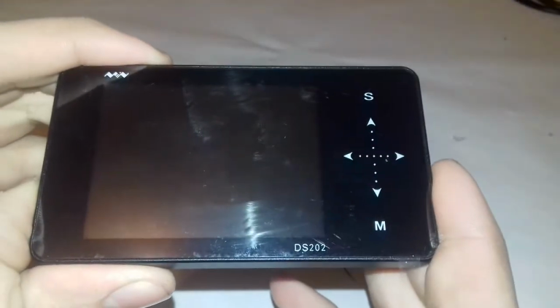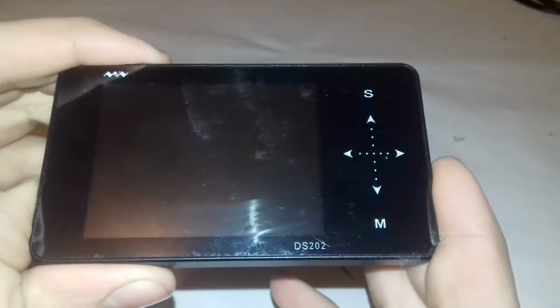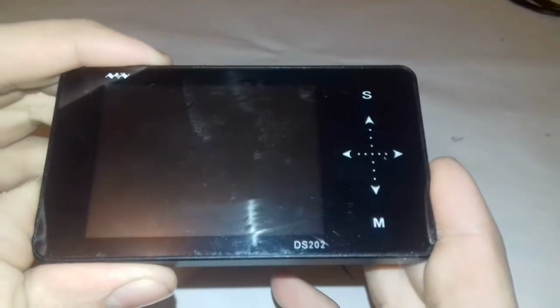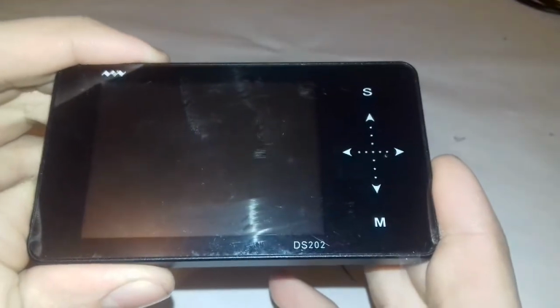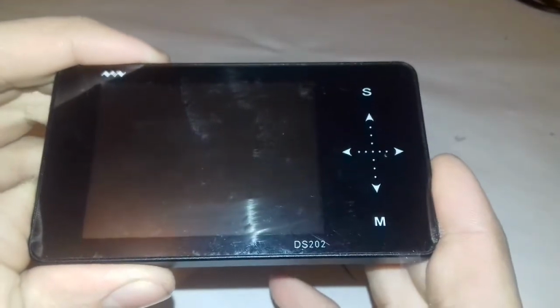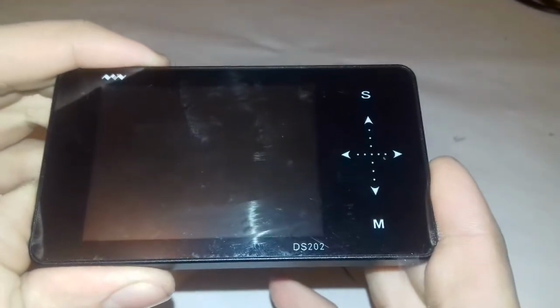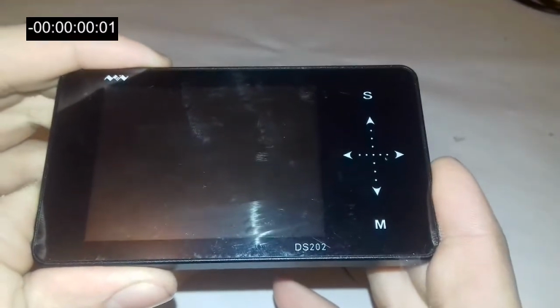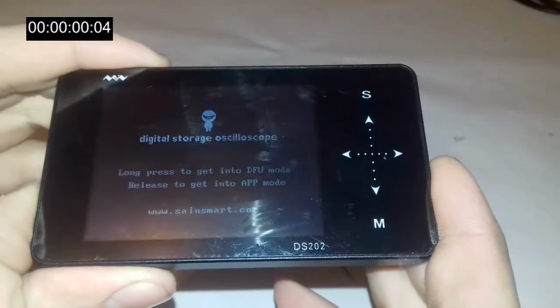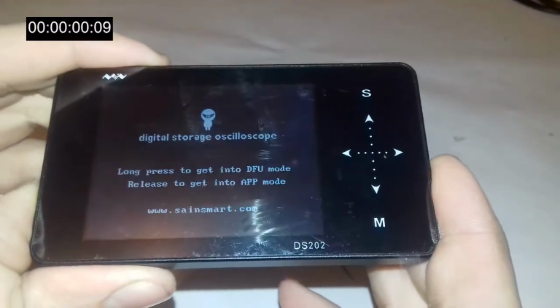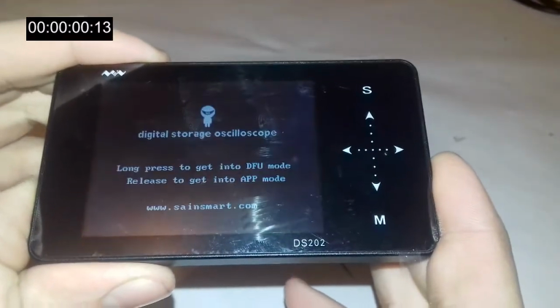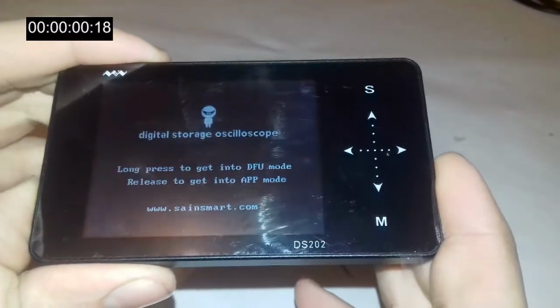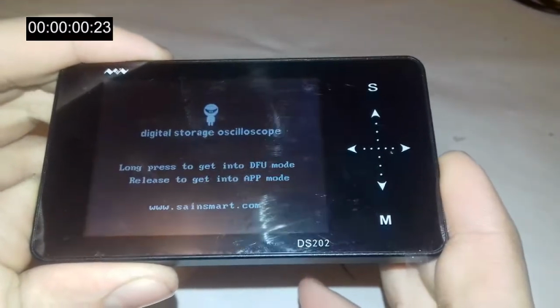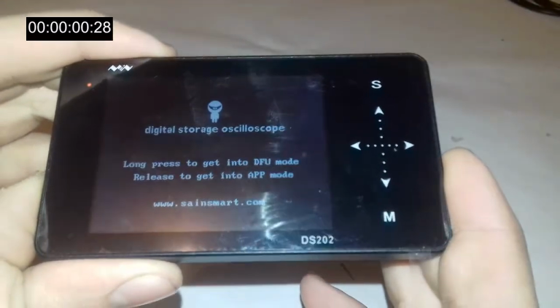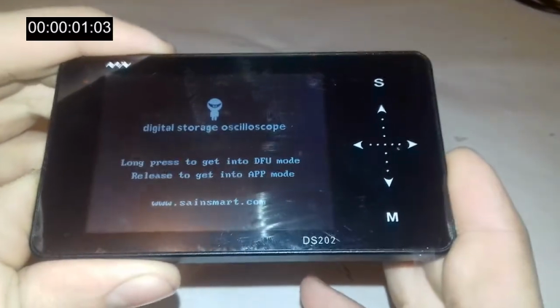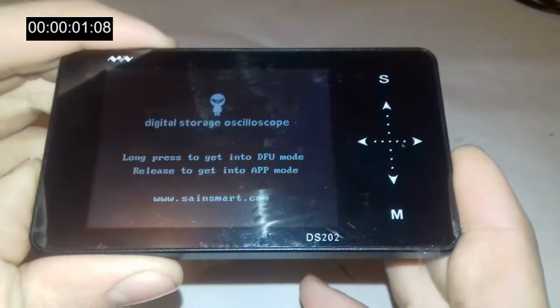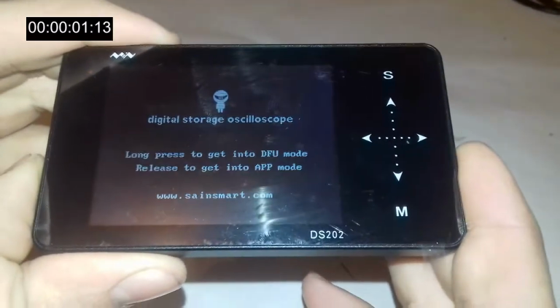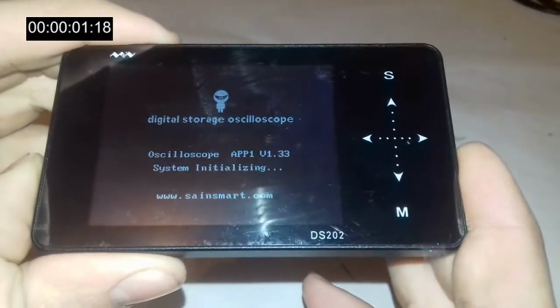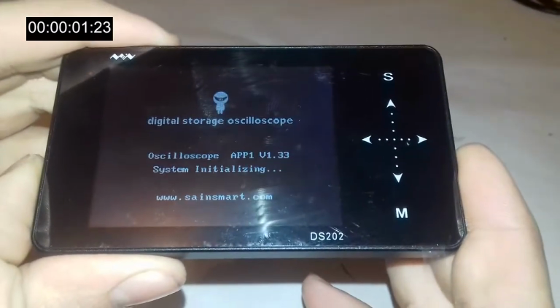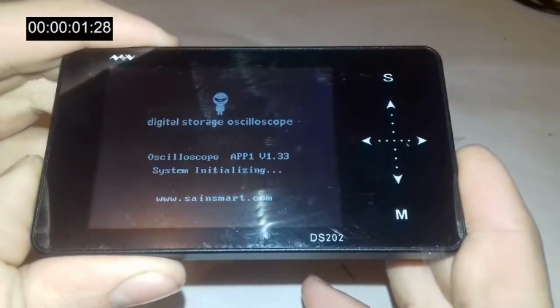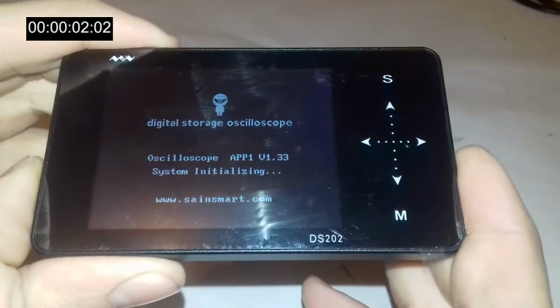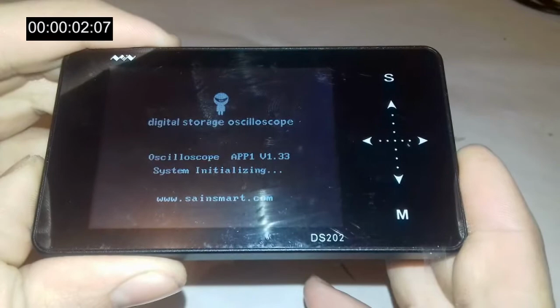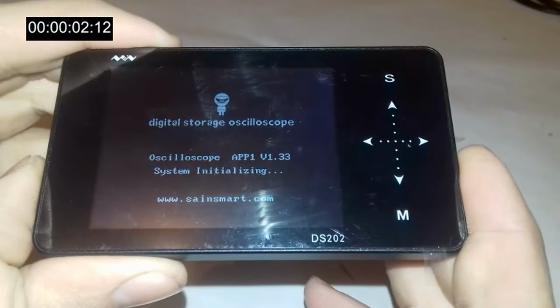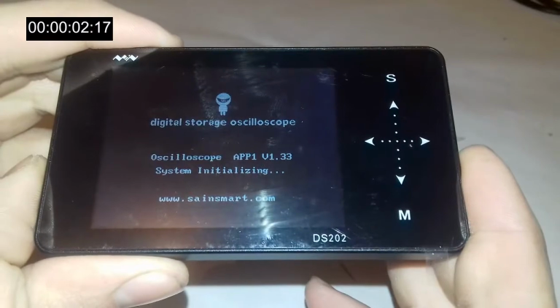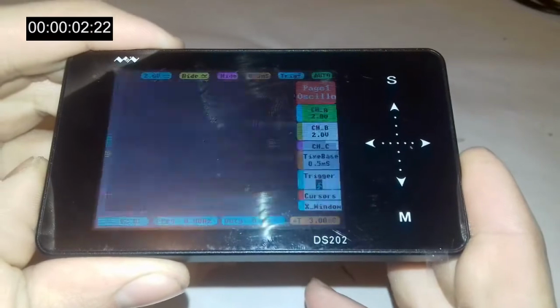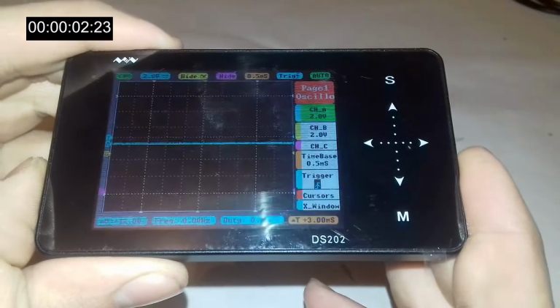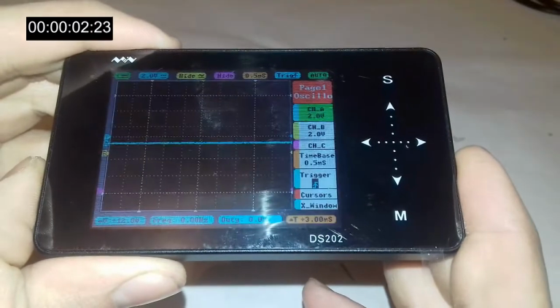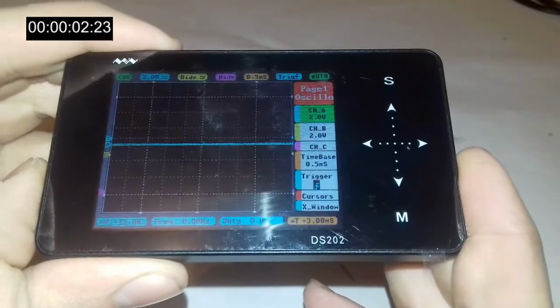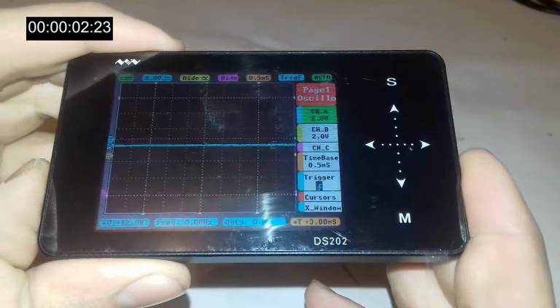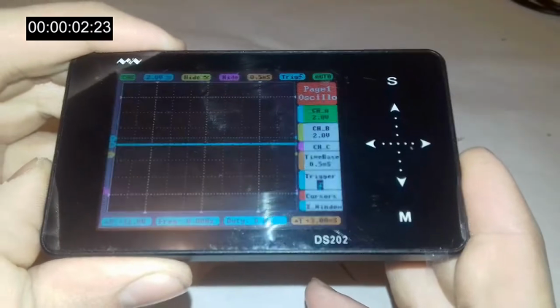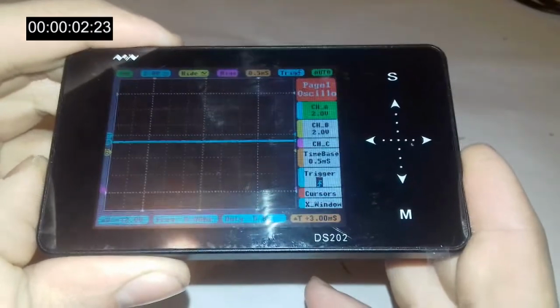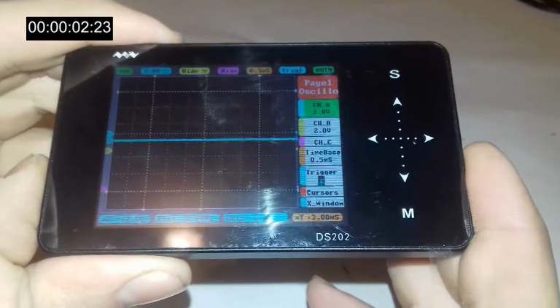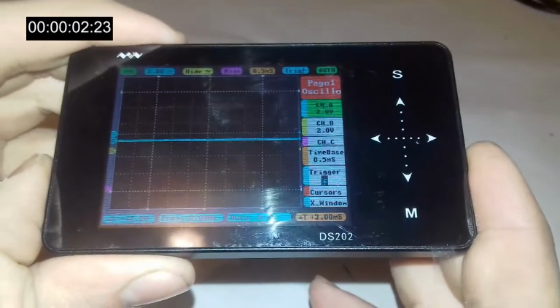Now we can see it starting up. This is the main screen.